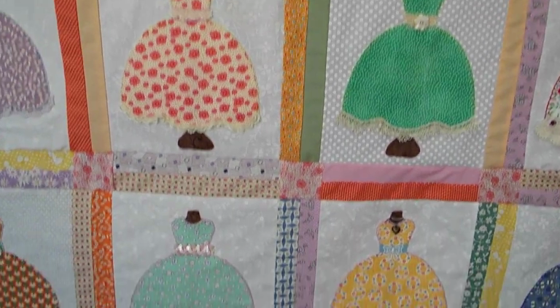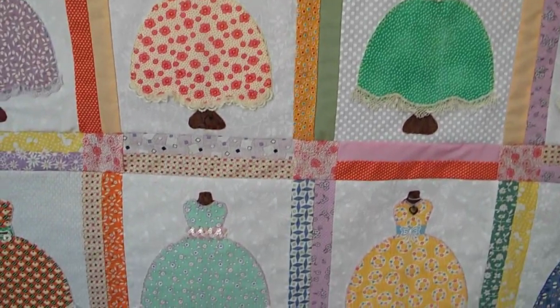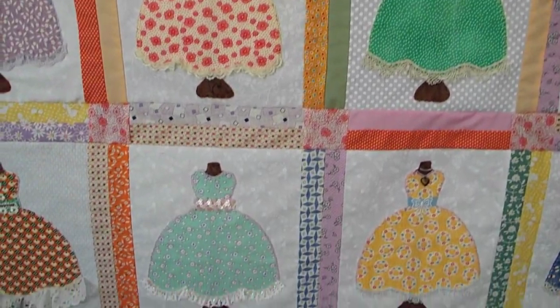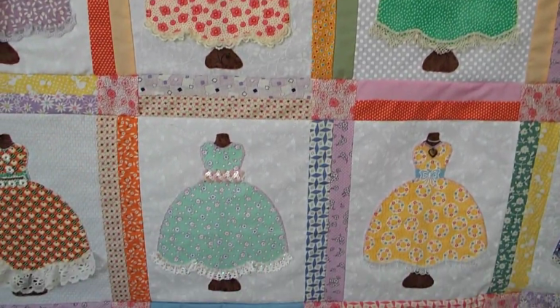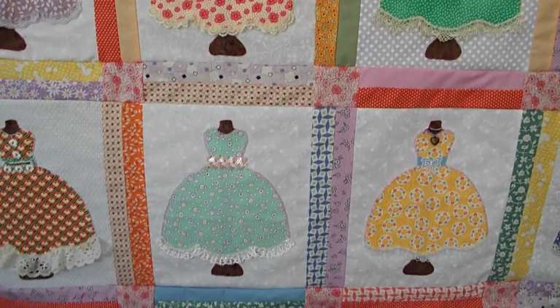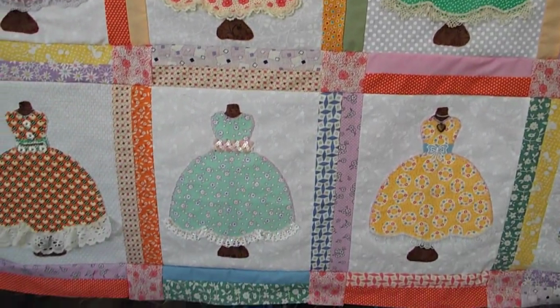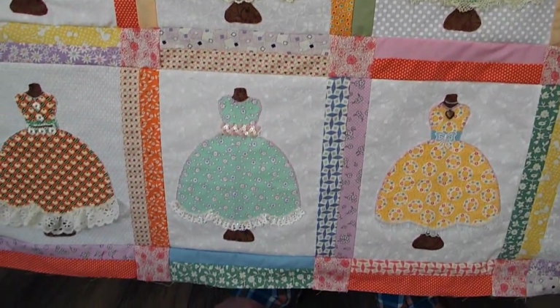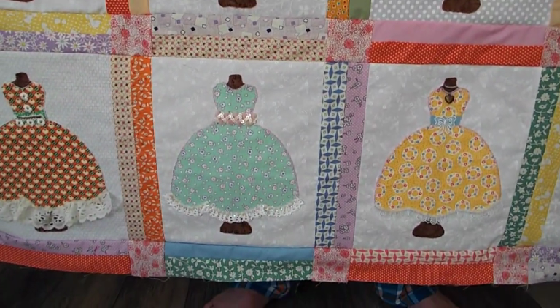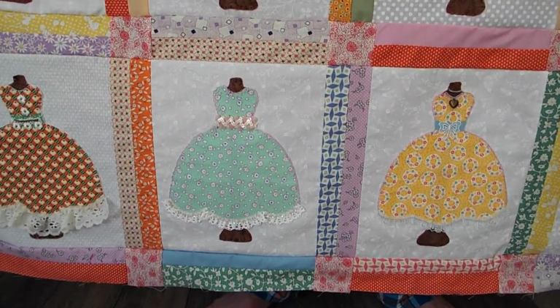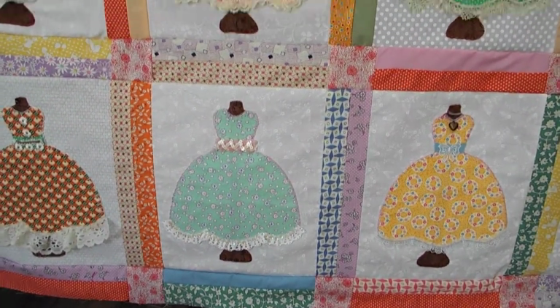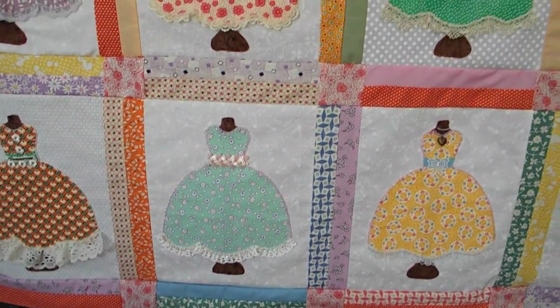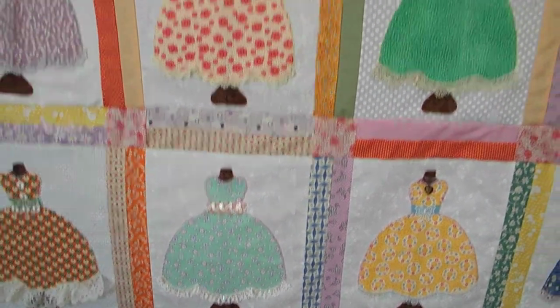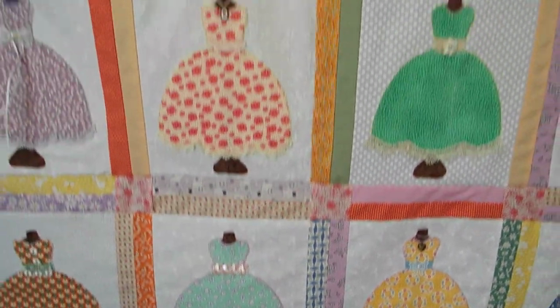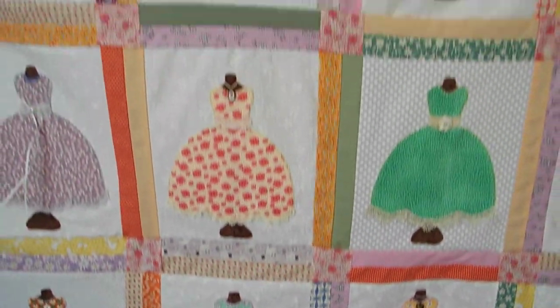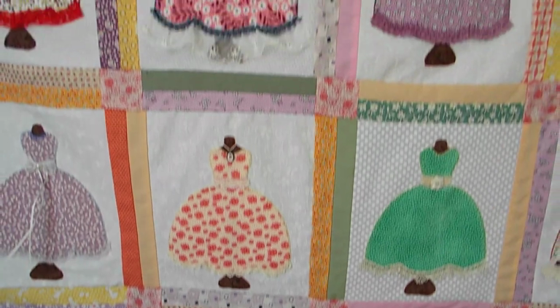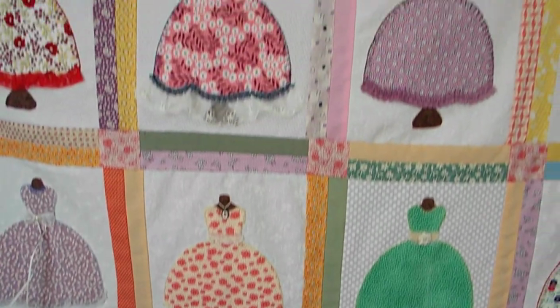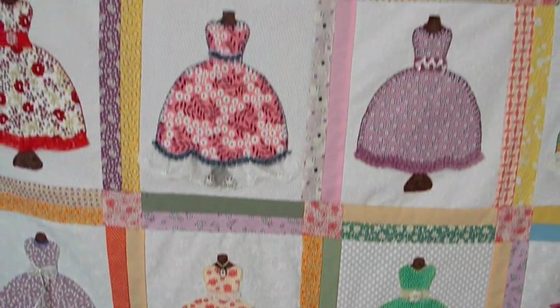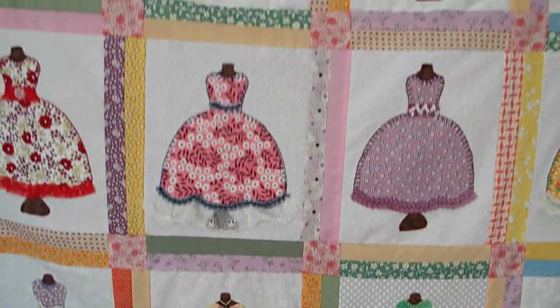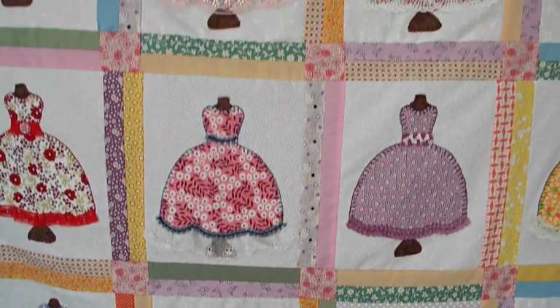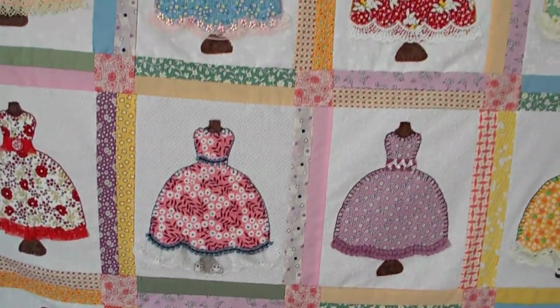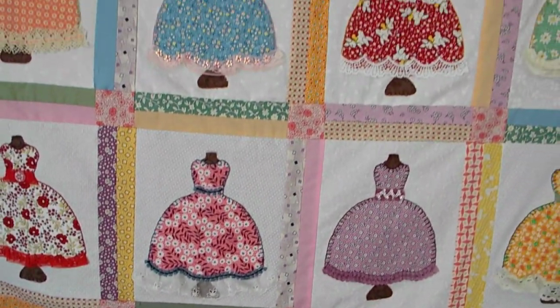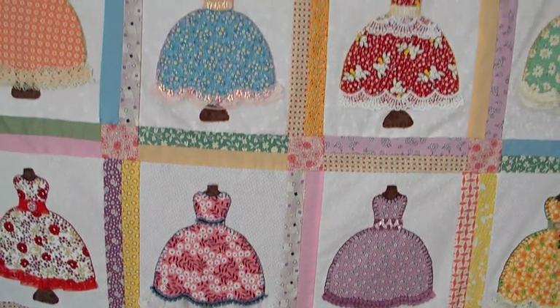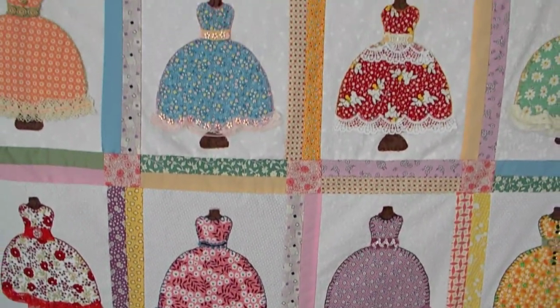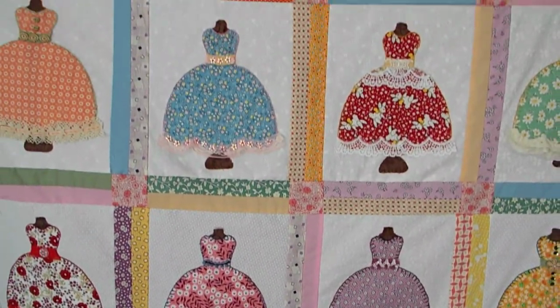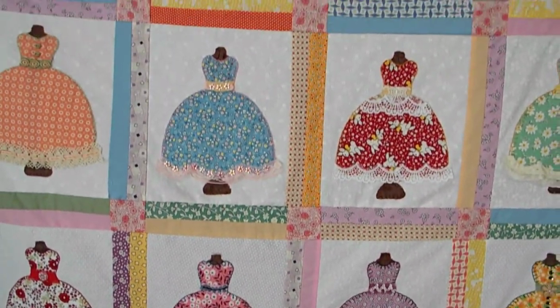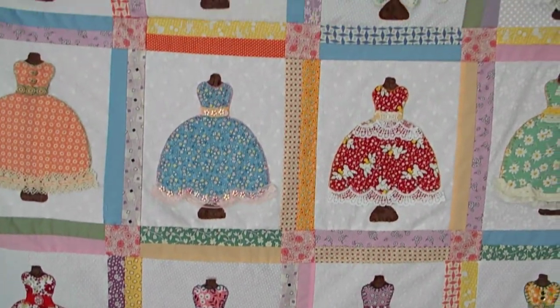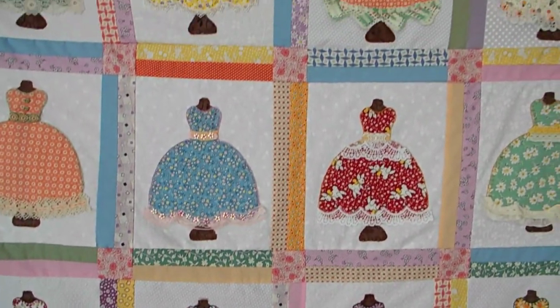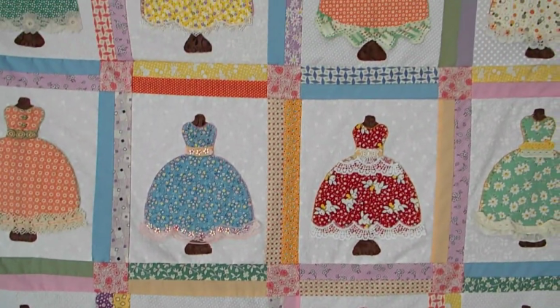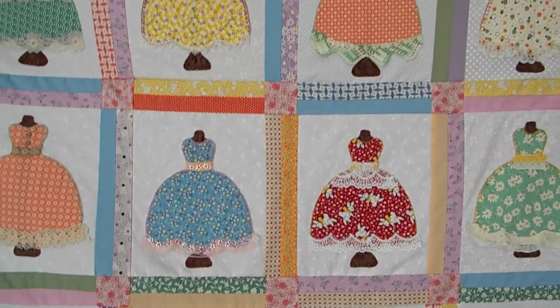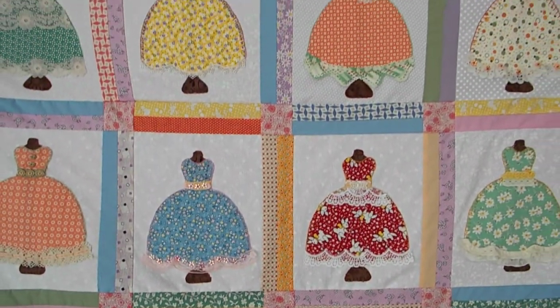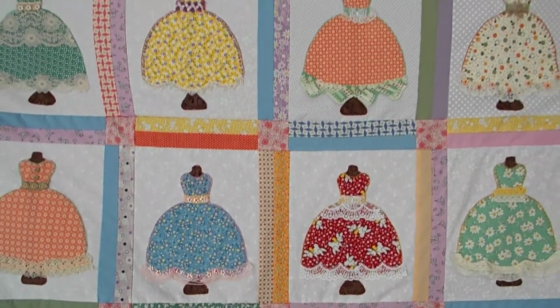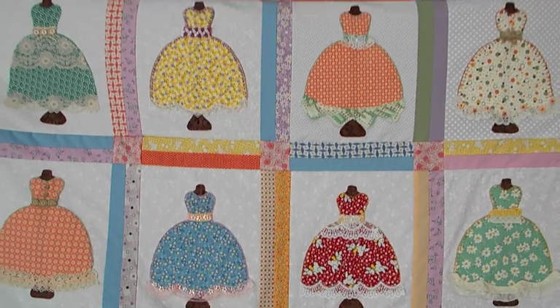Here in quarantine I was able to finish it all and put it all together.